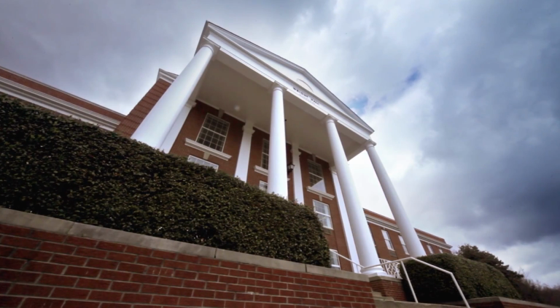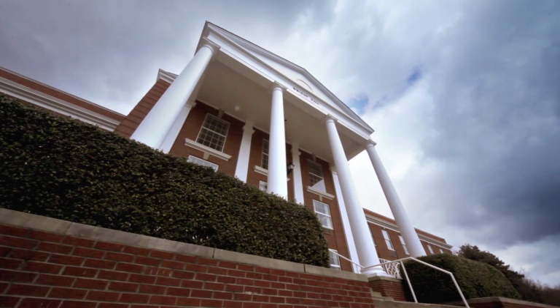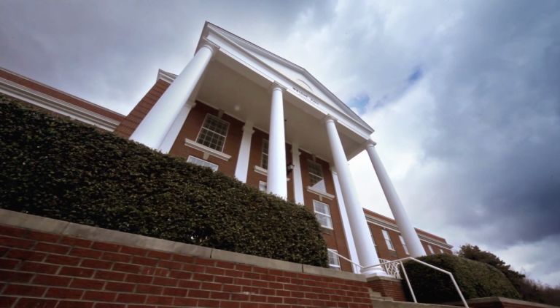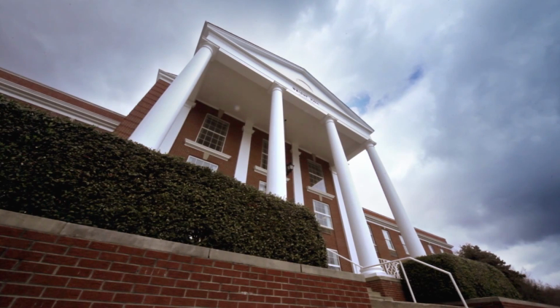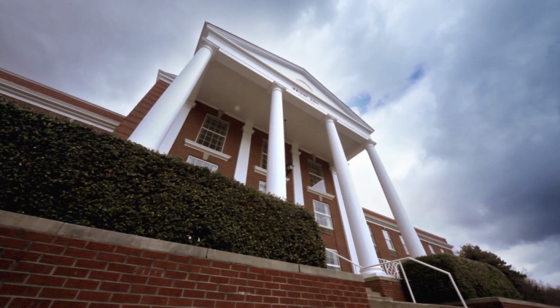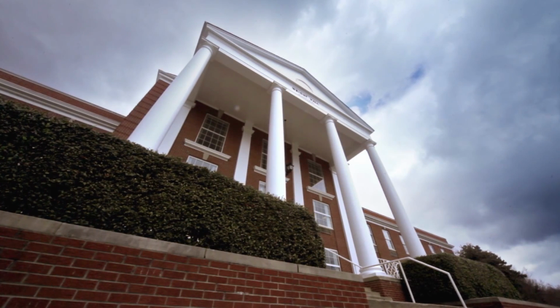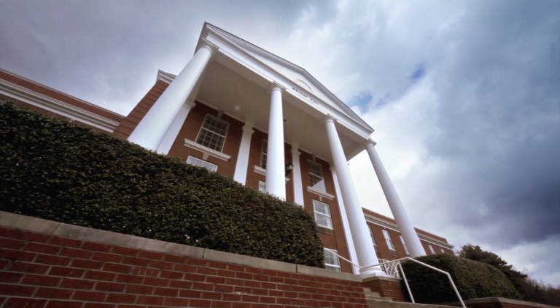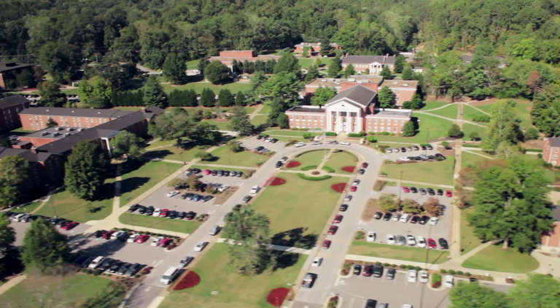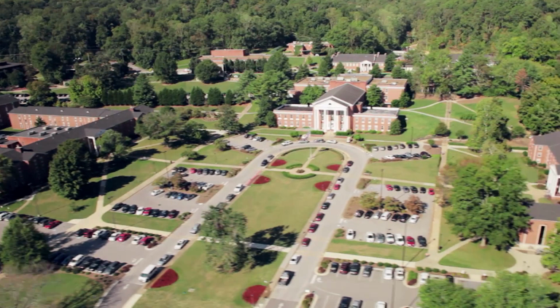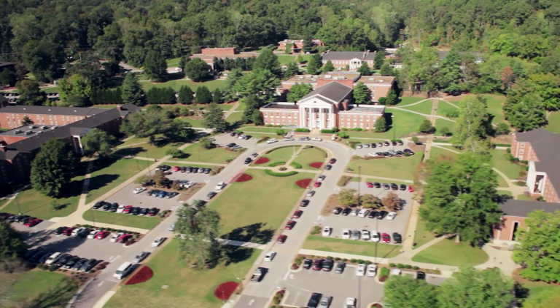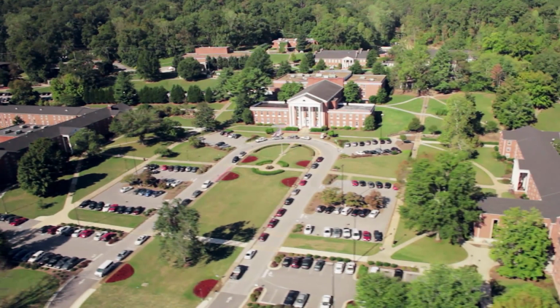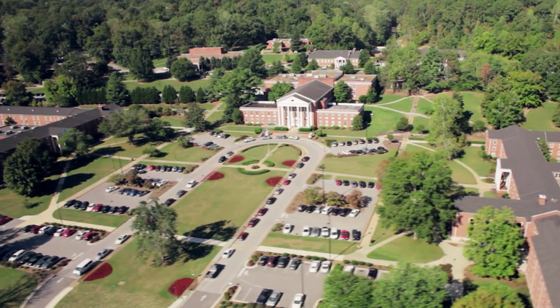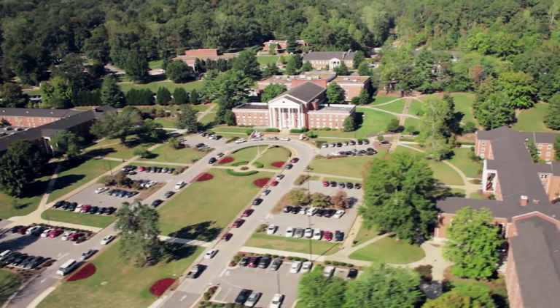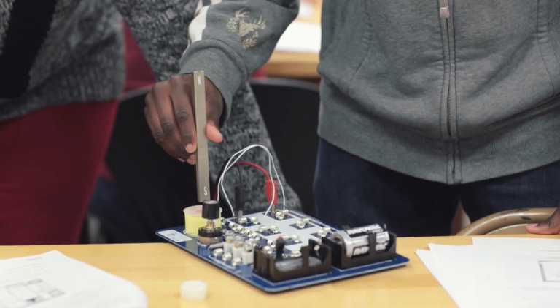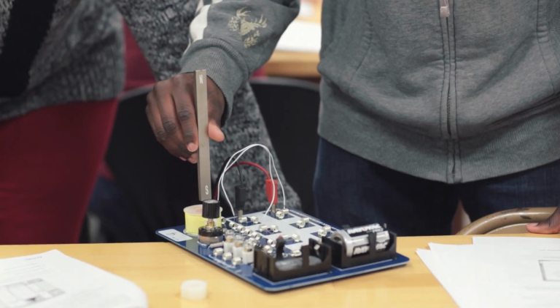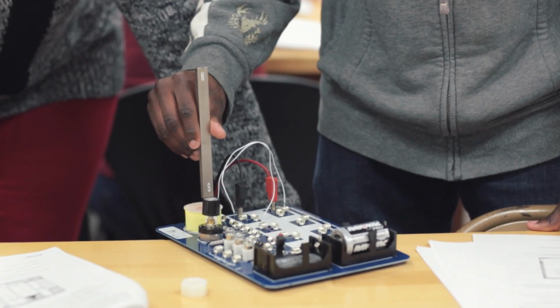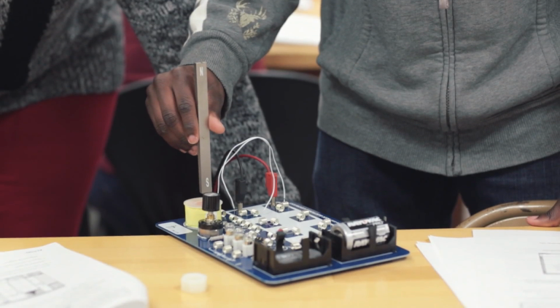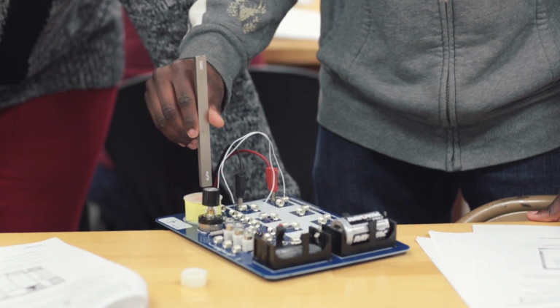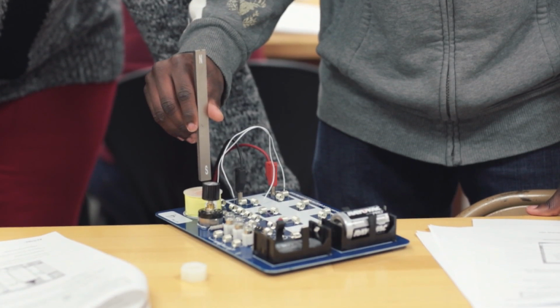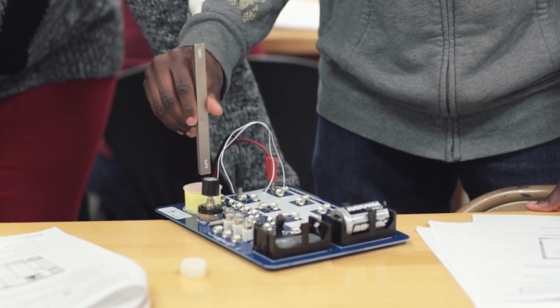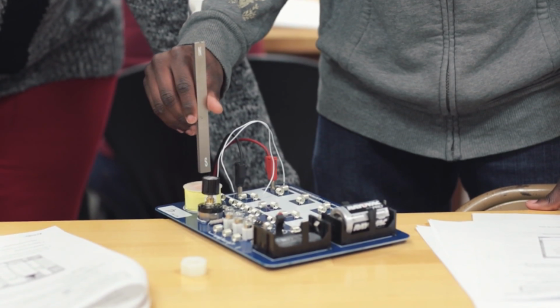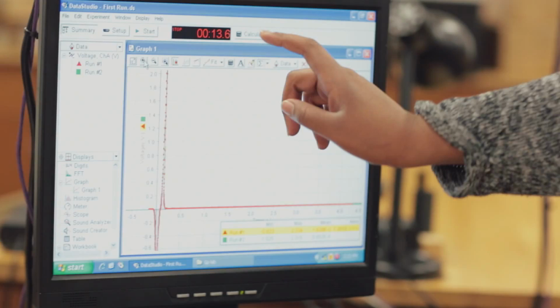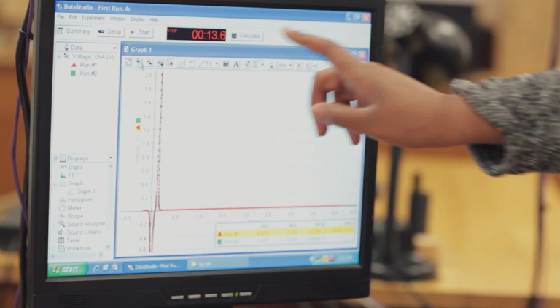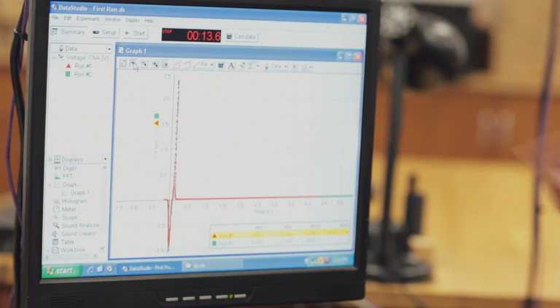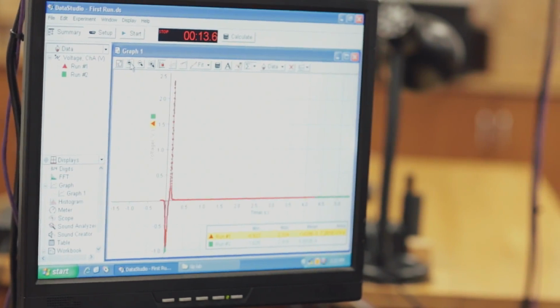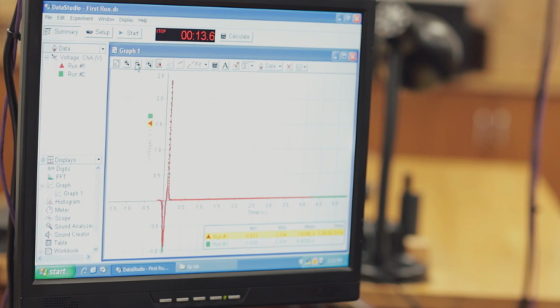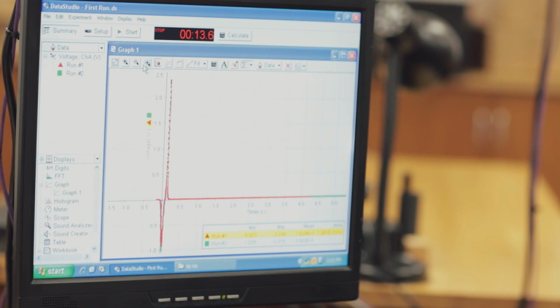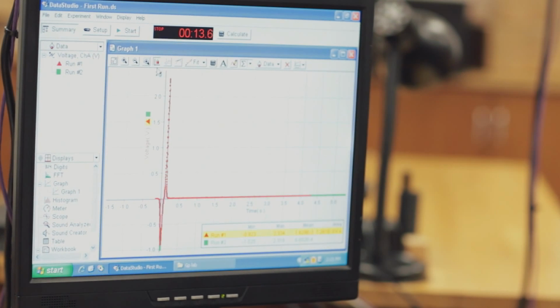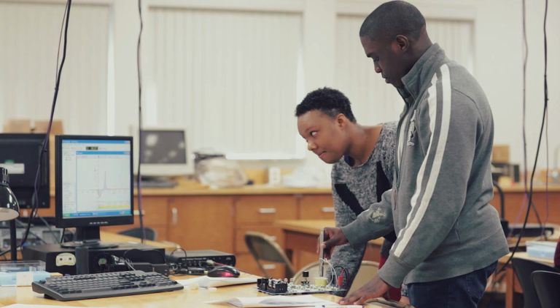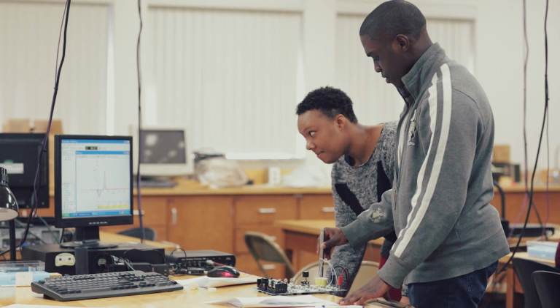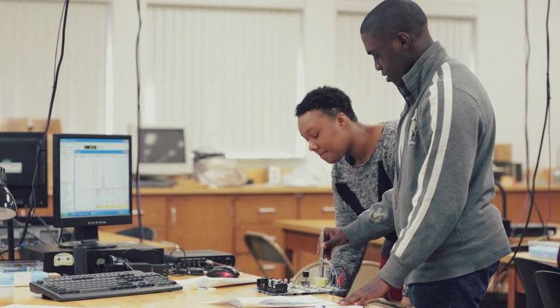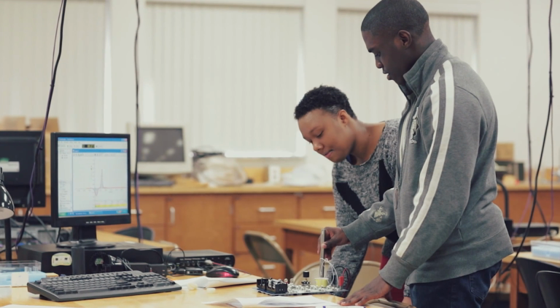The hands-on learning at Southern definitely helps you see exactly what you're going to be doing once you get out into your field.